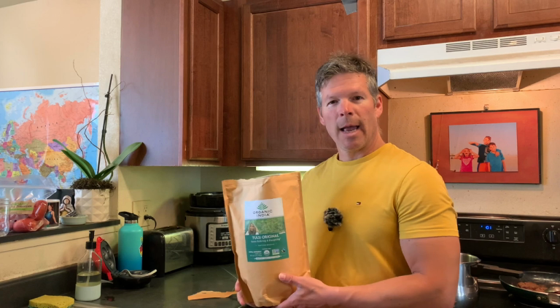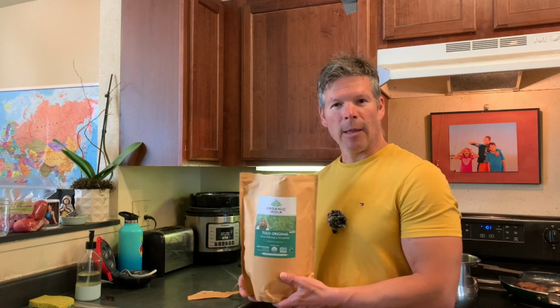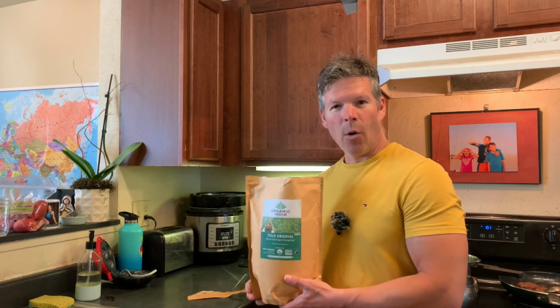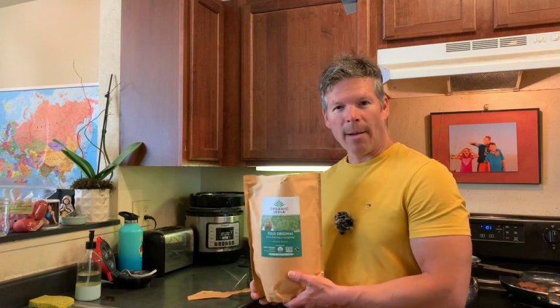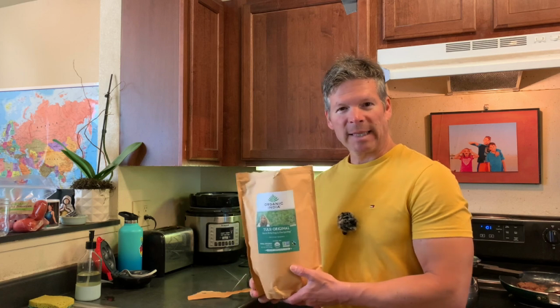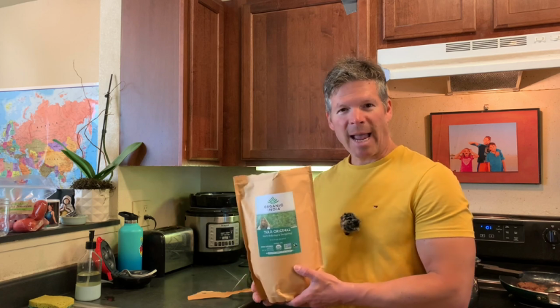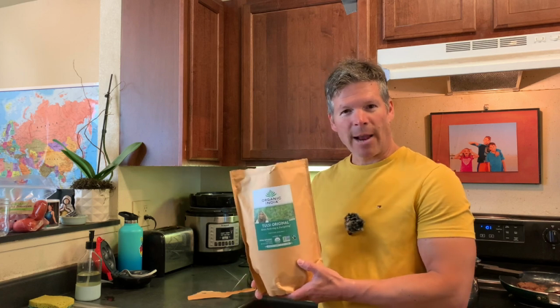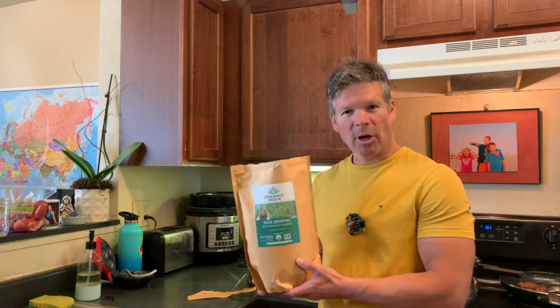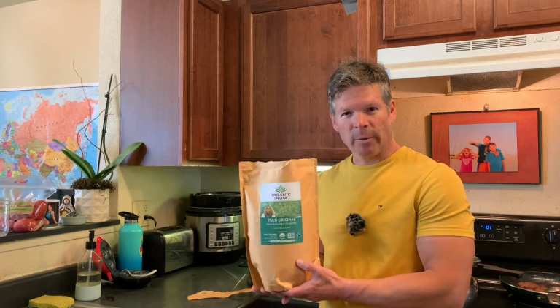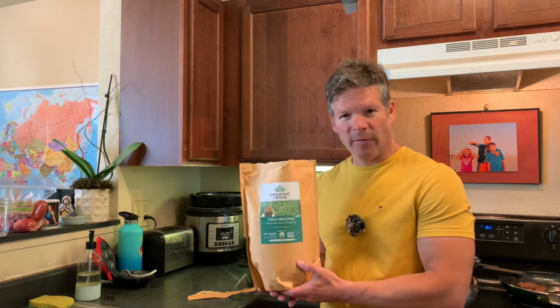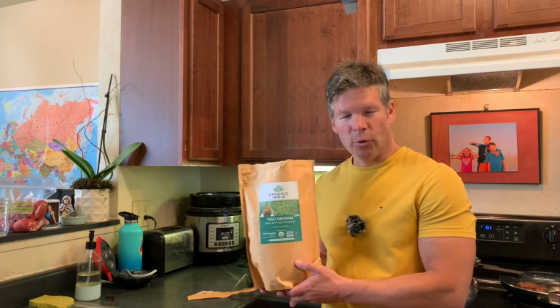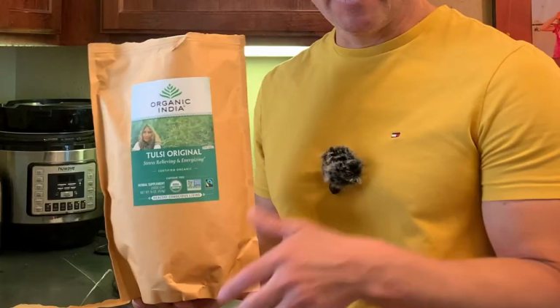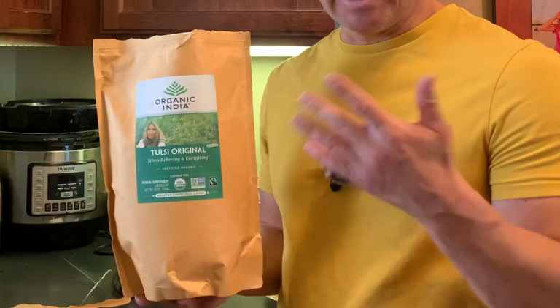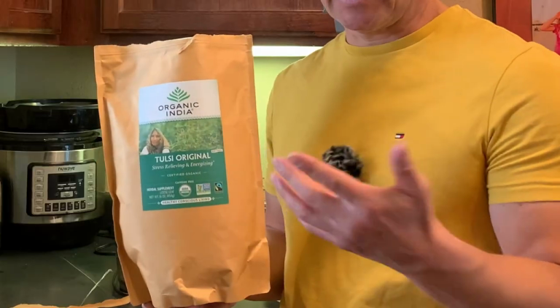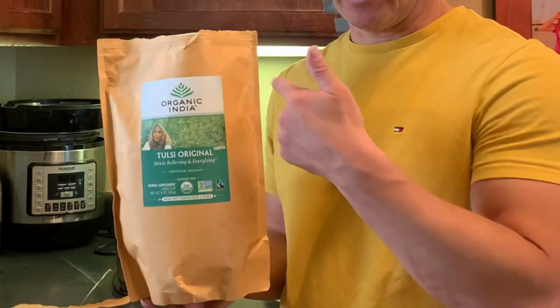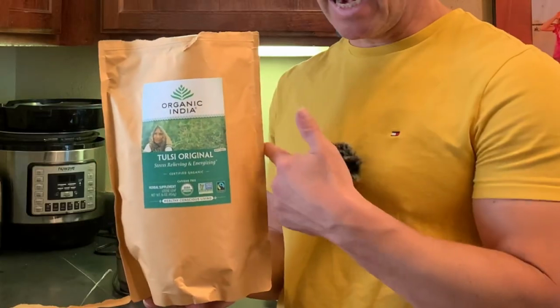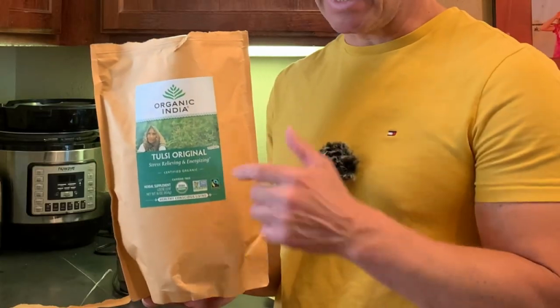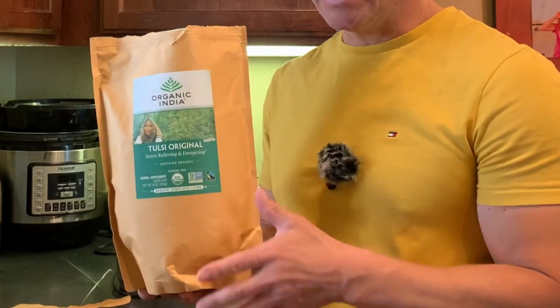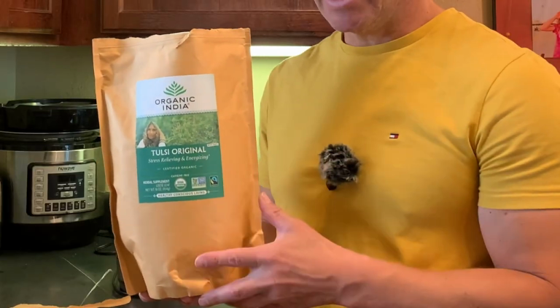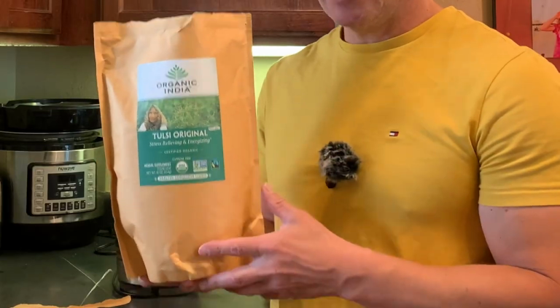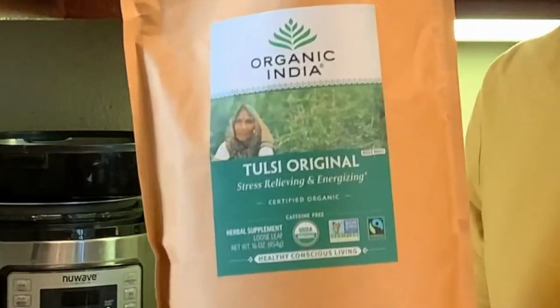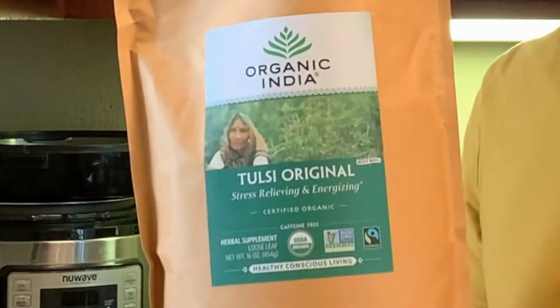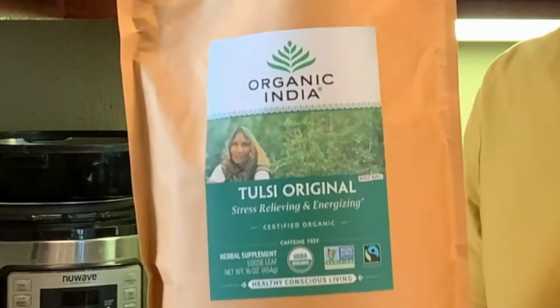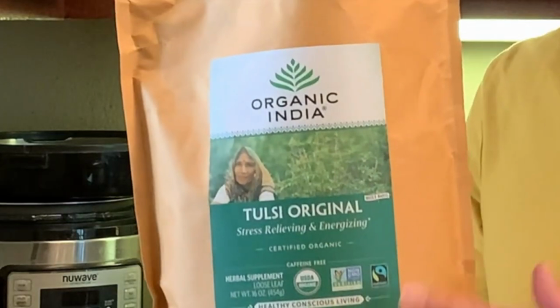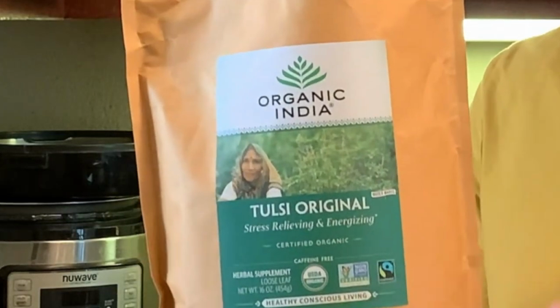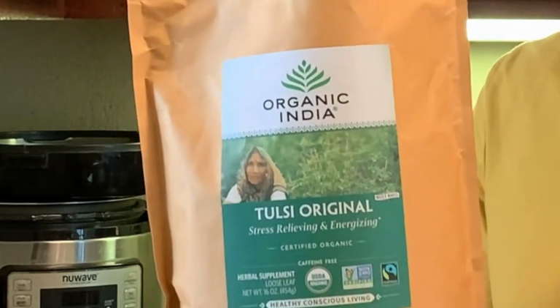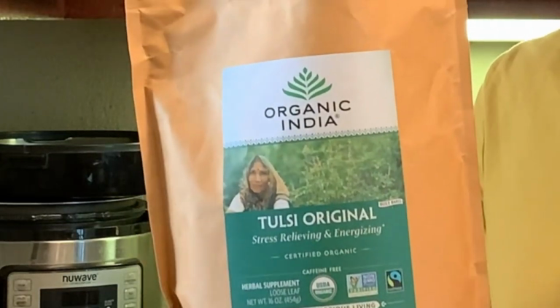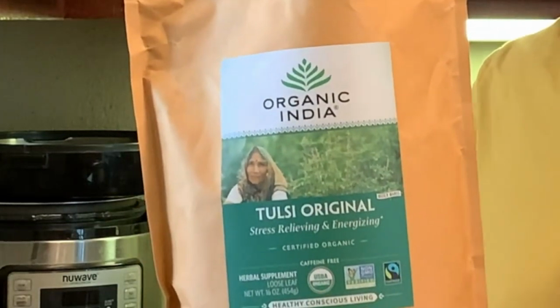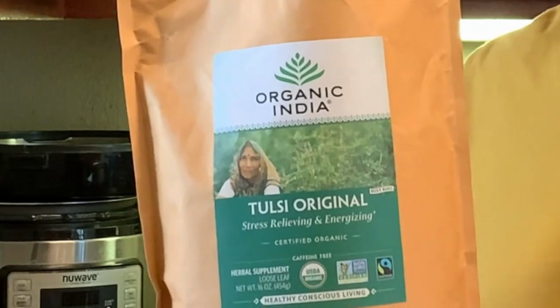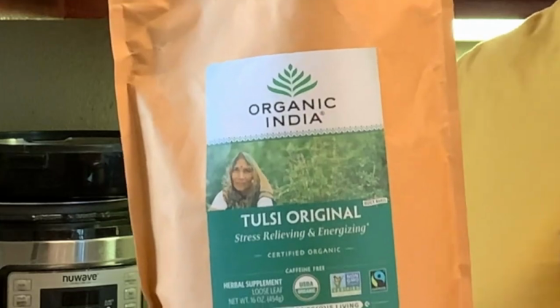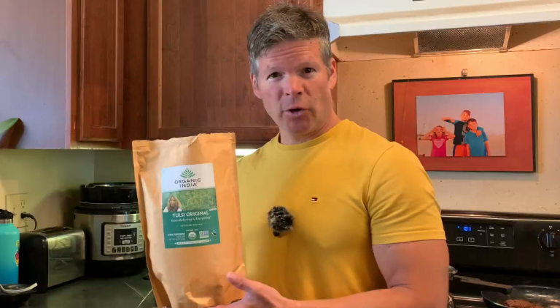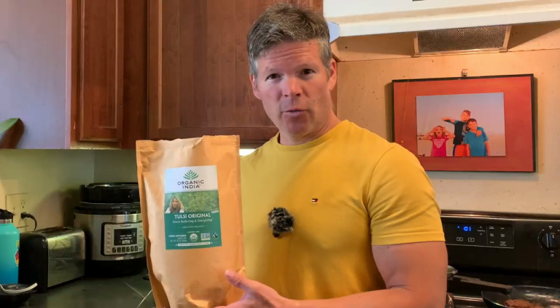Hello, I'm Sai and I wanted to review this Organic India Tulsi Tea one pound size for you.